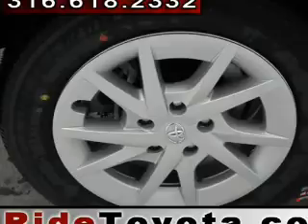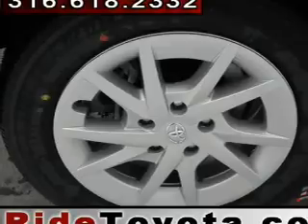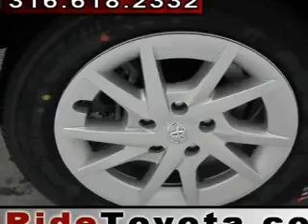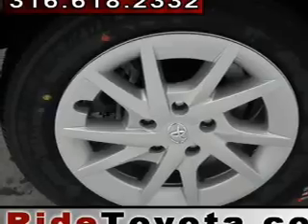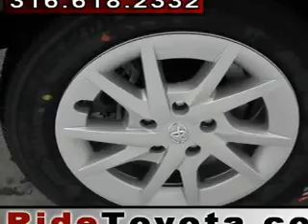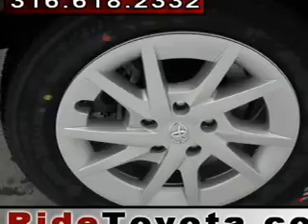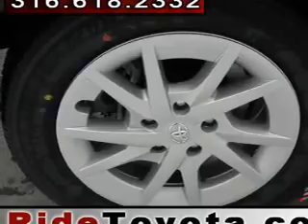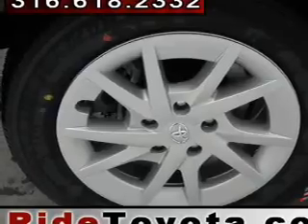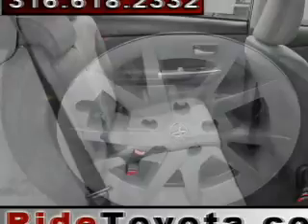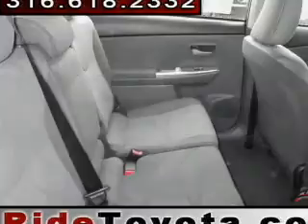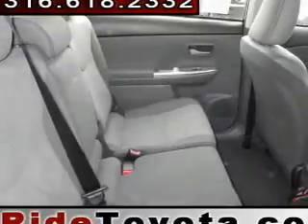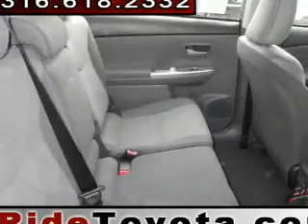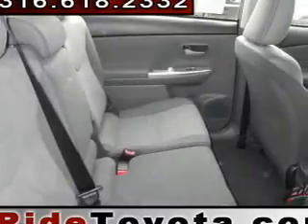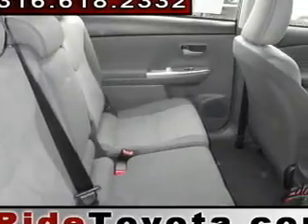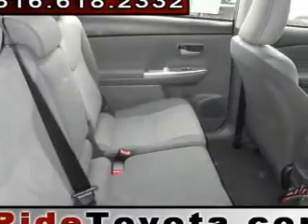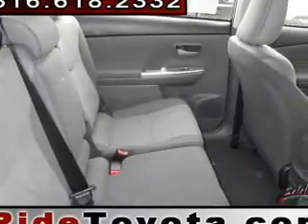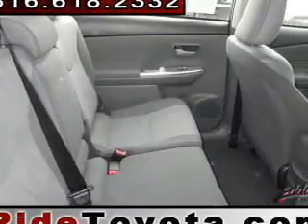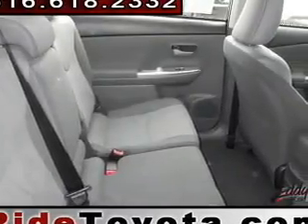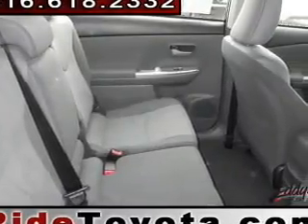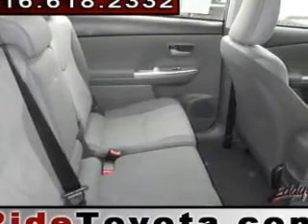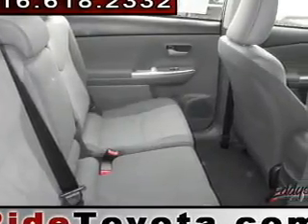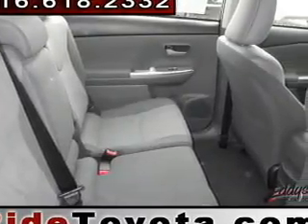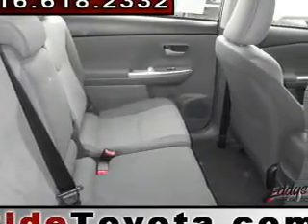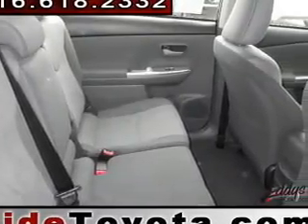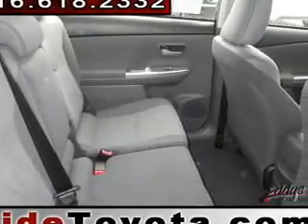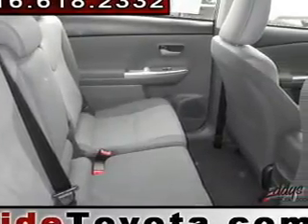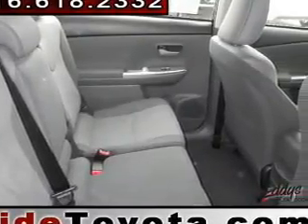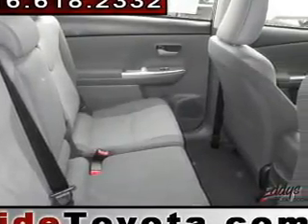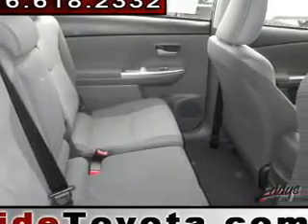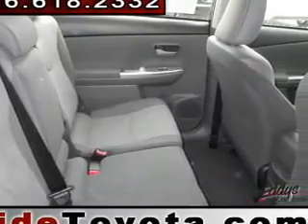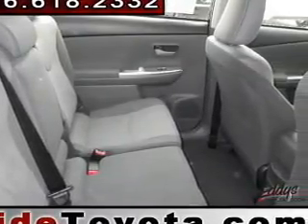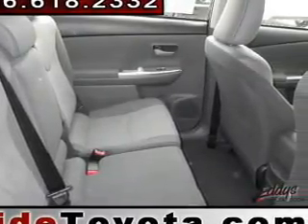Power steering. Let us put you in the driver's seat today. Call or click to contact us.